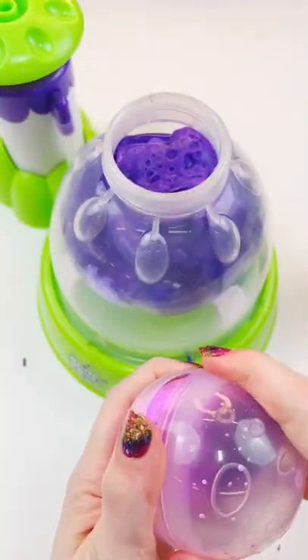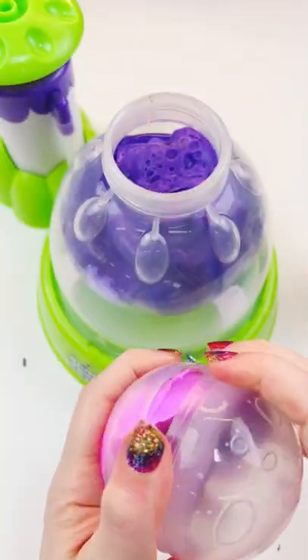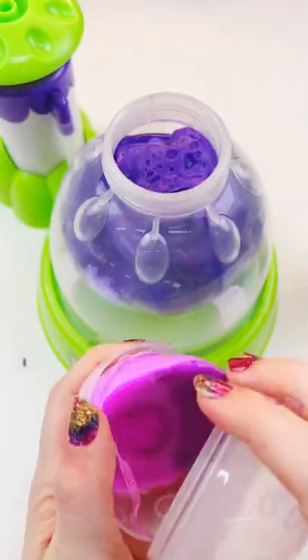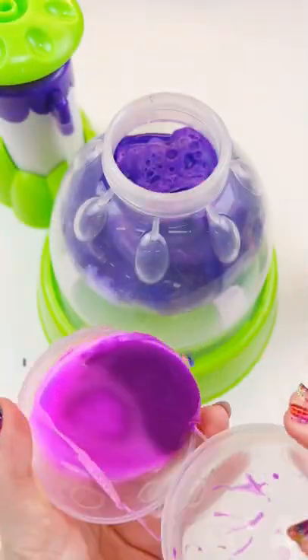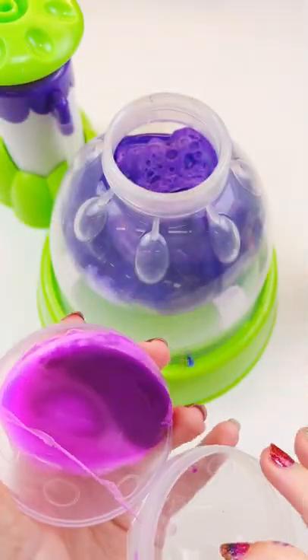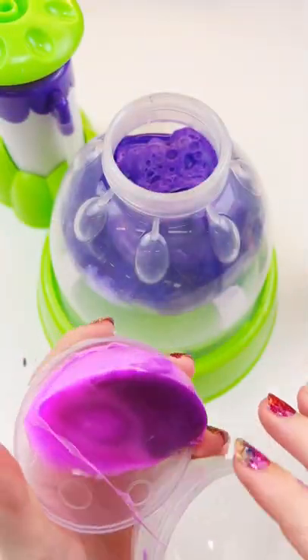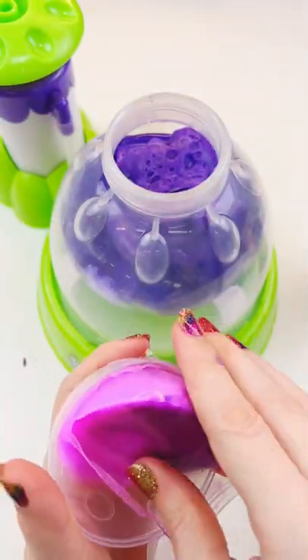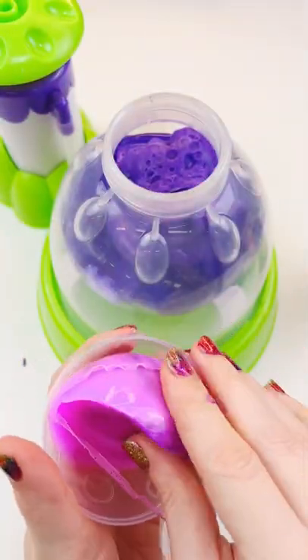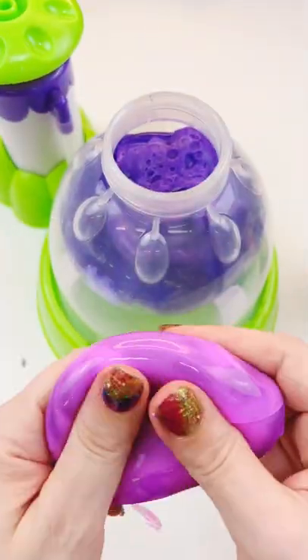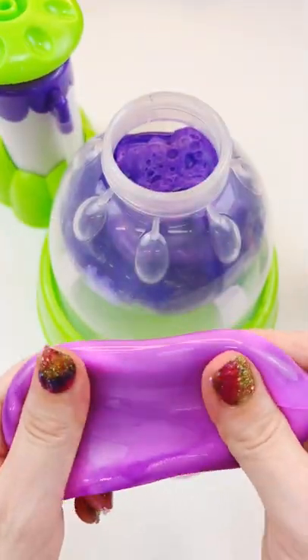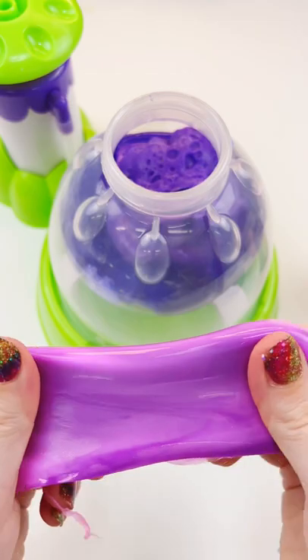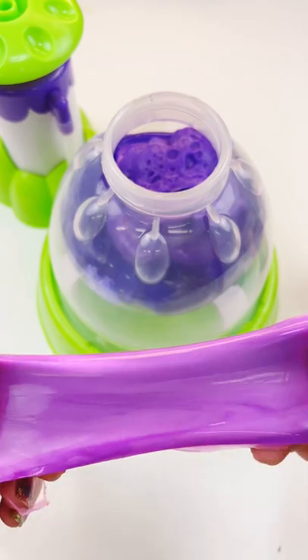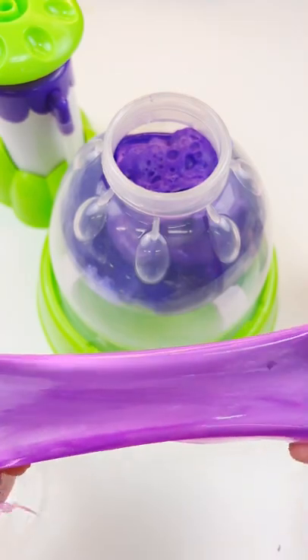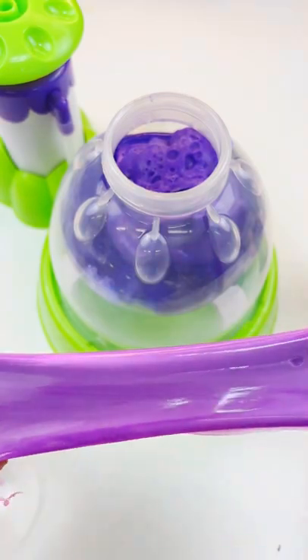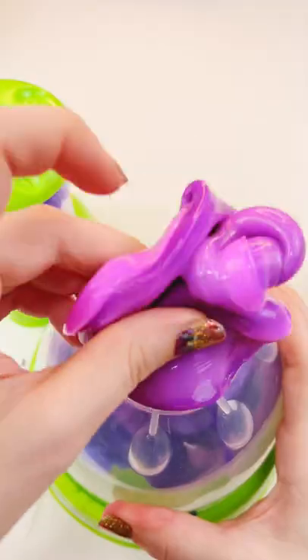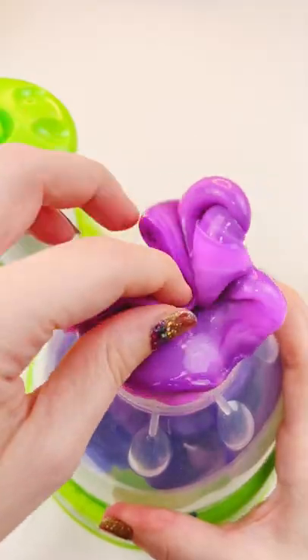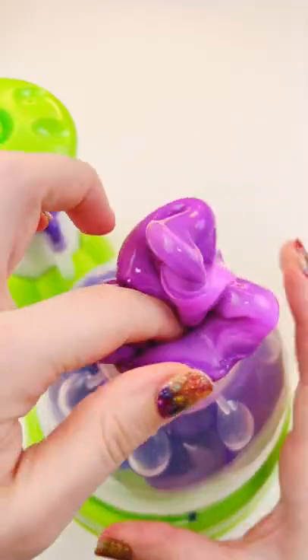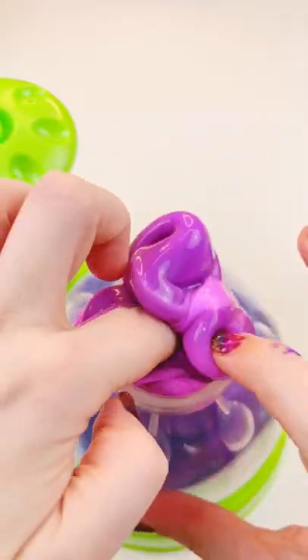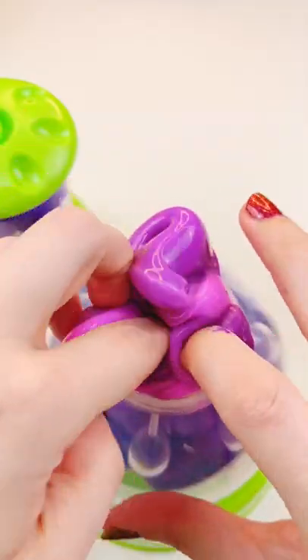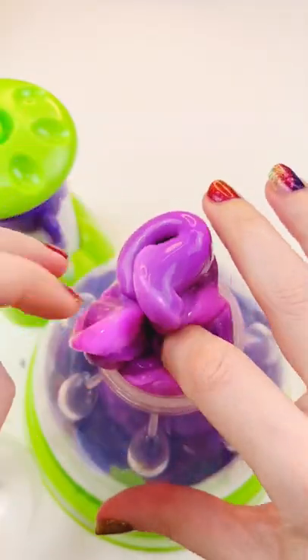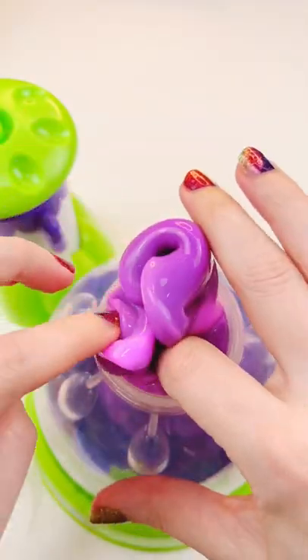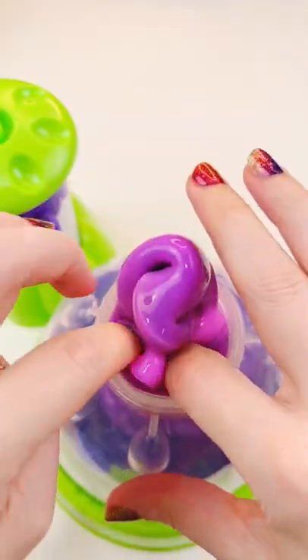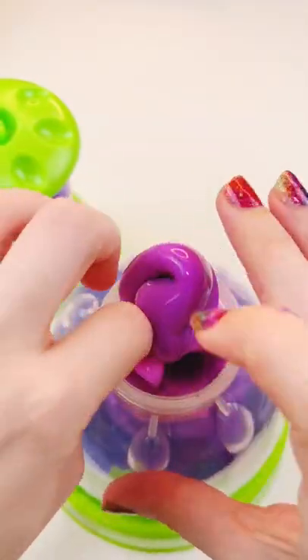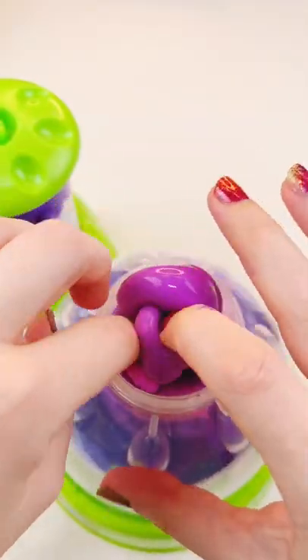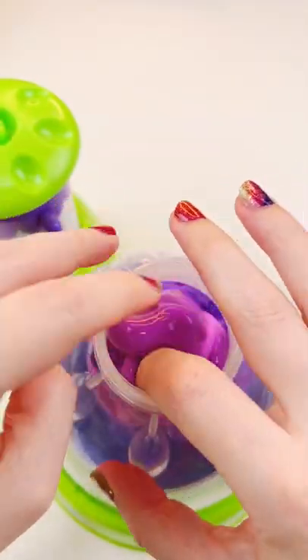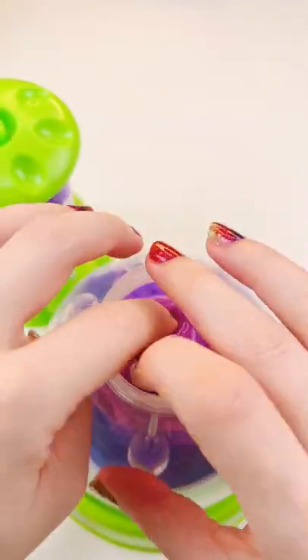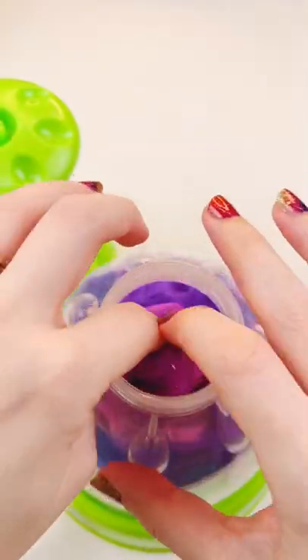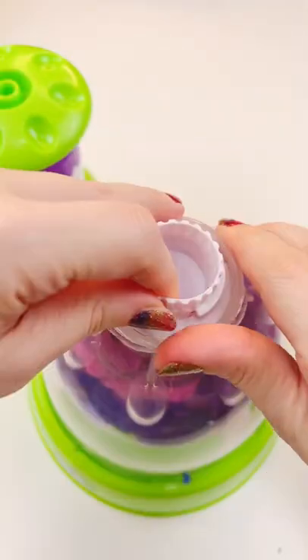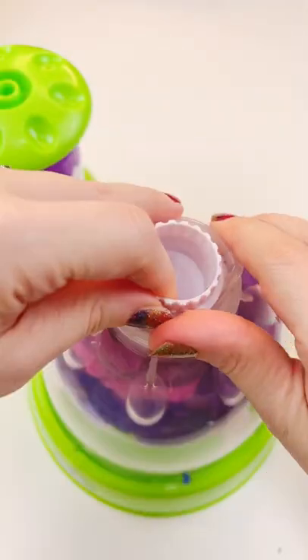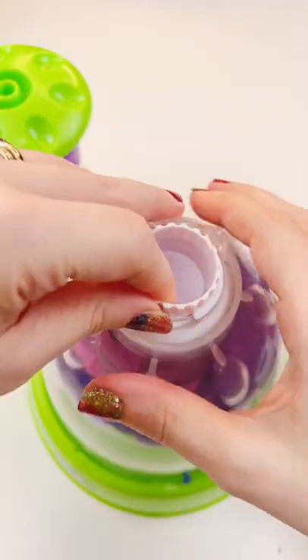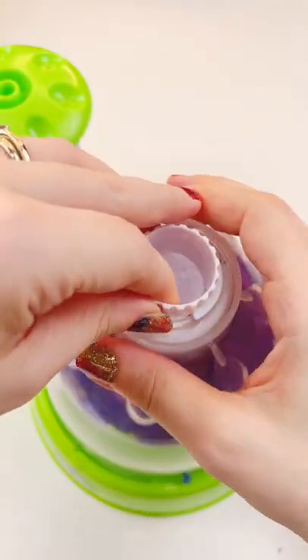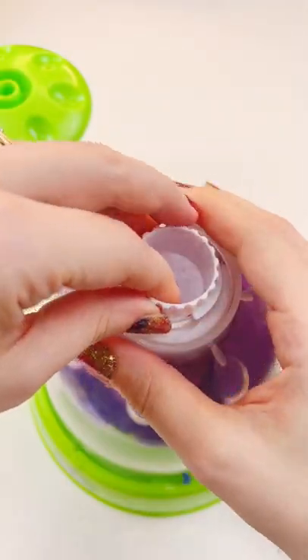And at last, a planet slime. I know it's part pink, but it is also part purple, so it's going in.